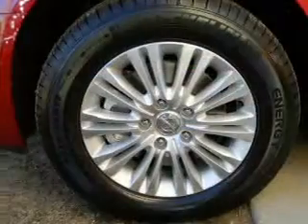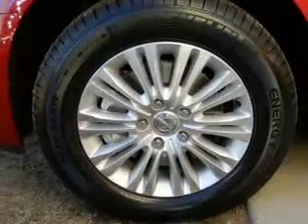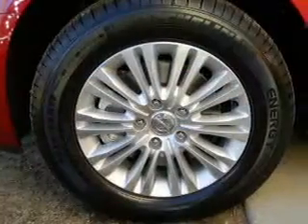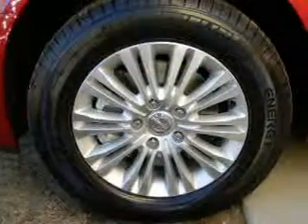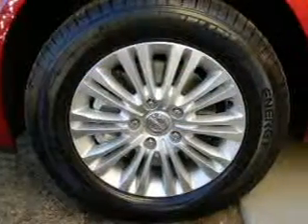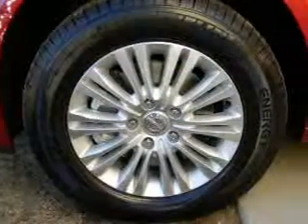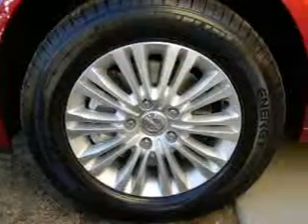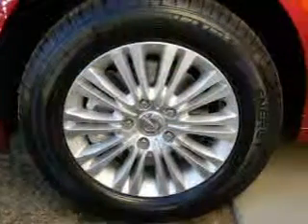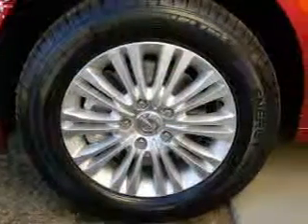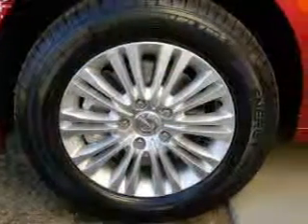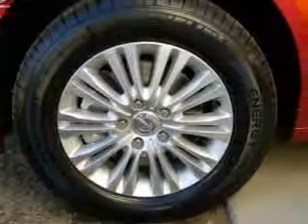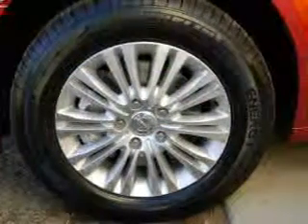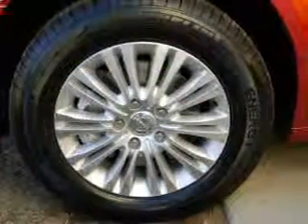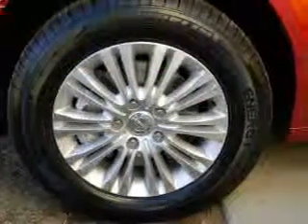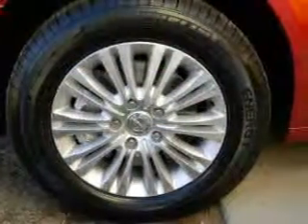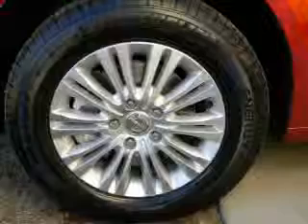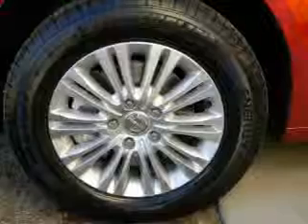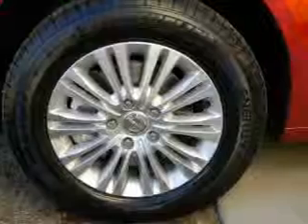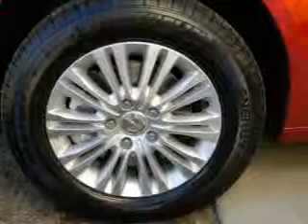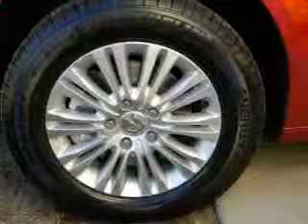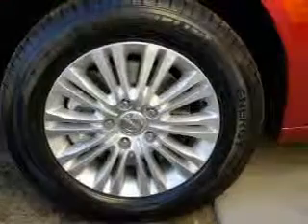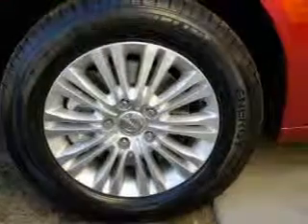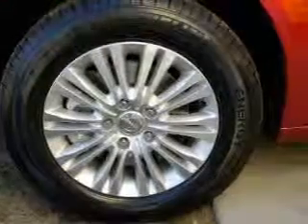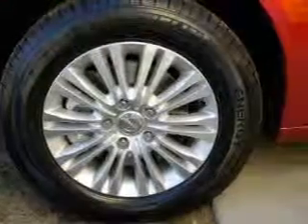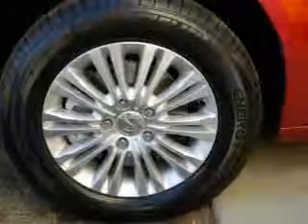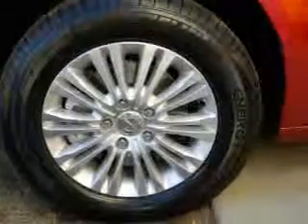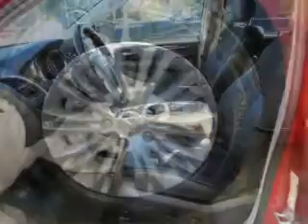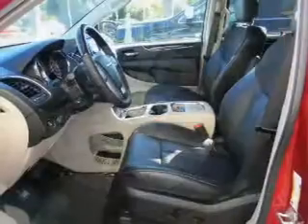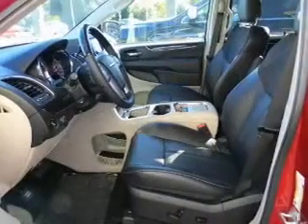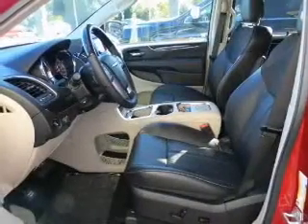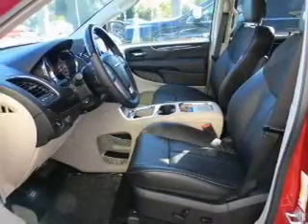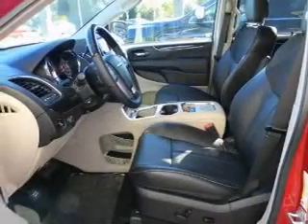power door locks, power windows, cruise control, an alarm system, power steering, air conditioning.